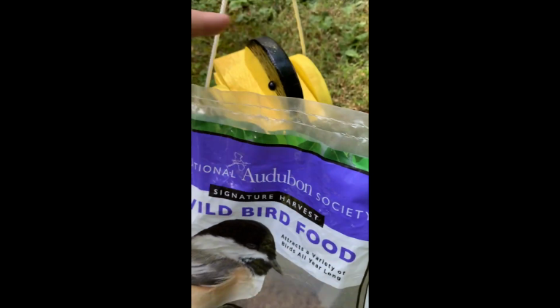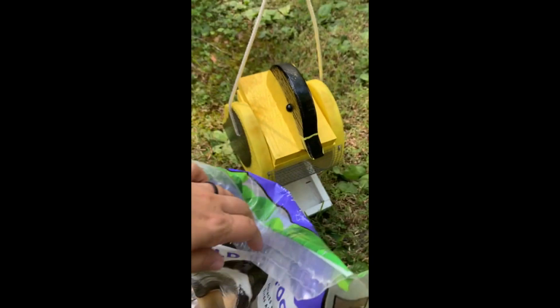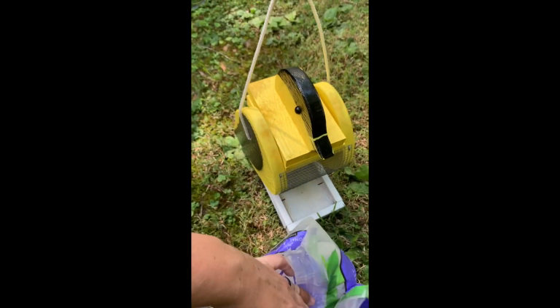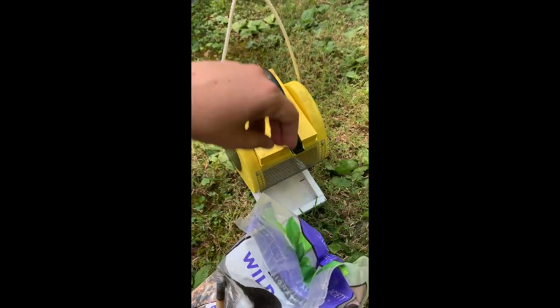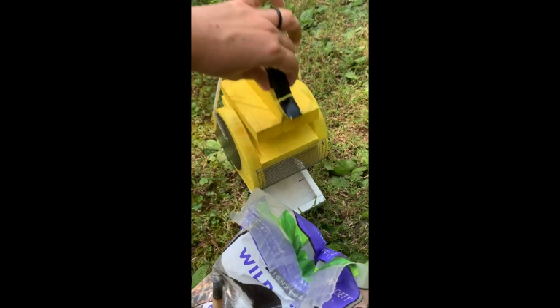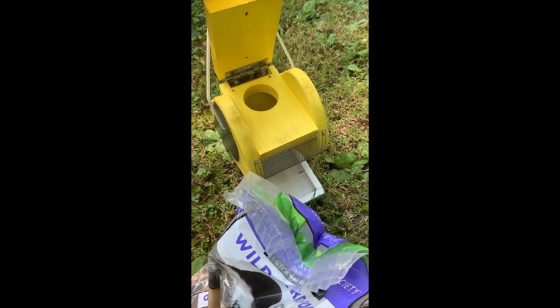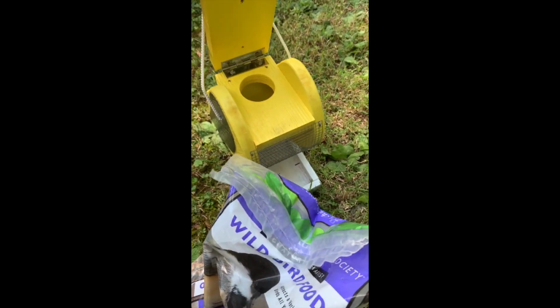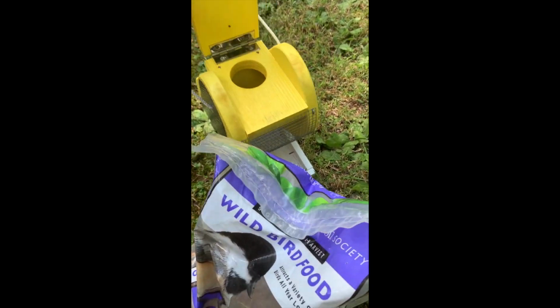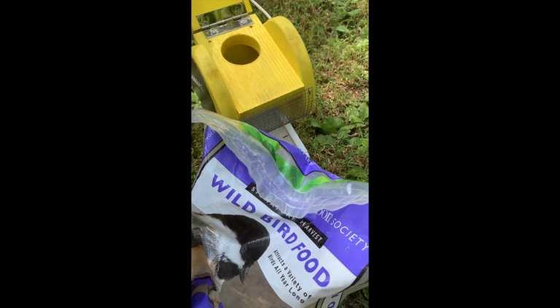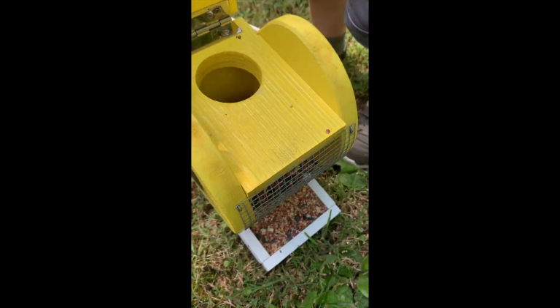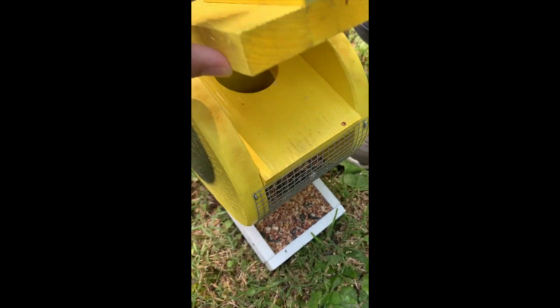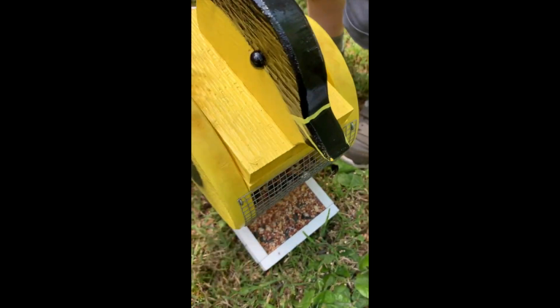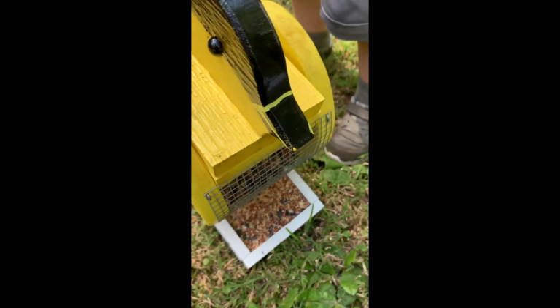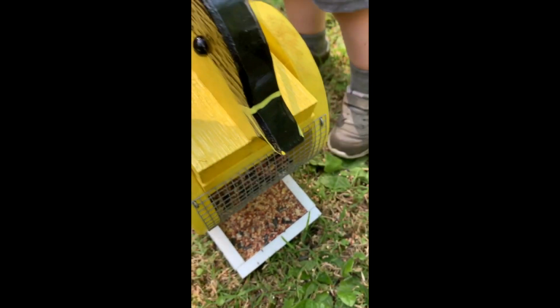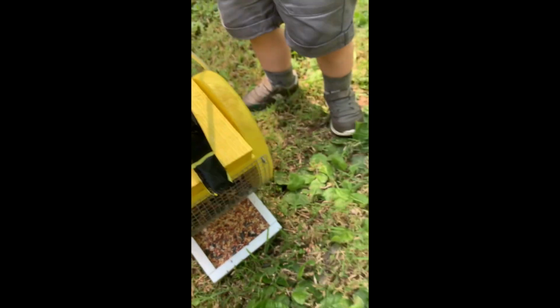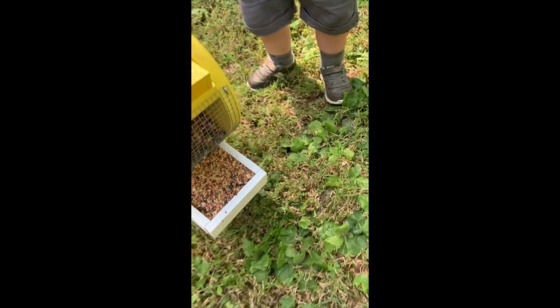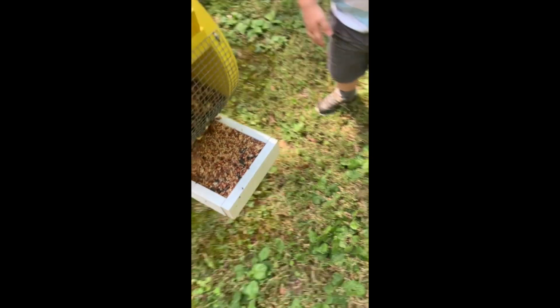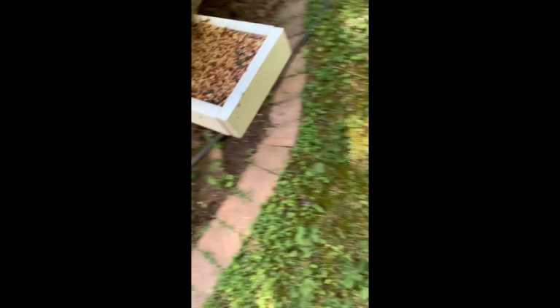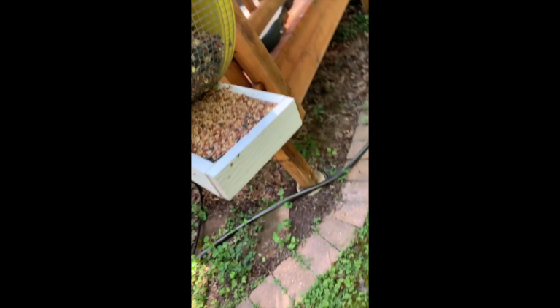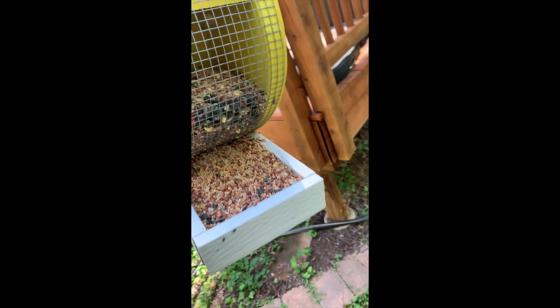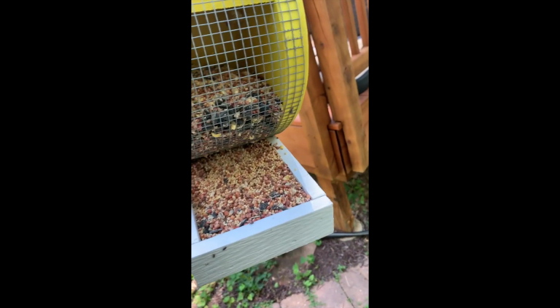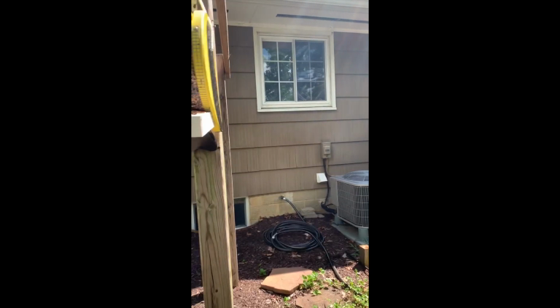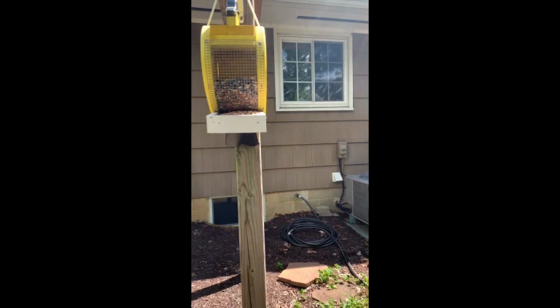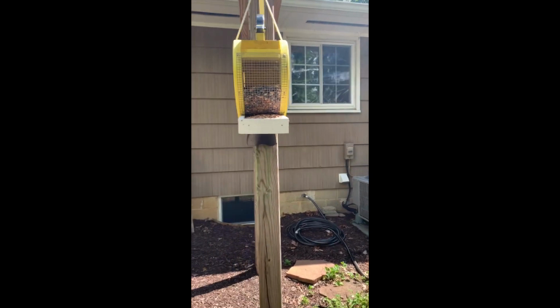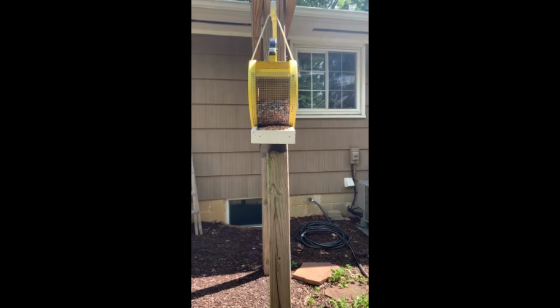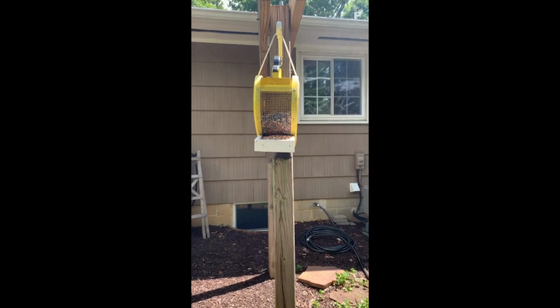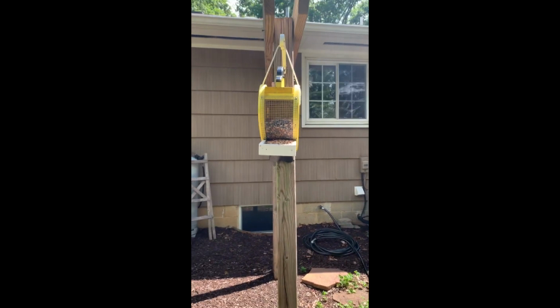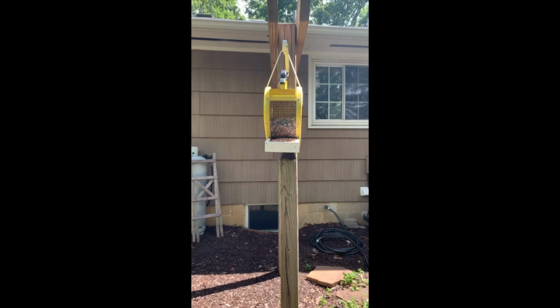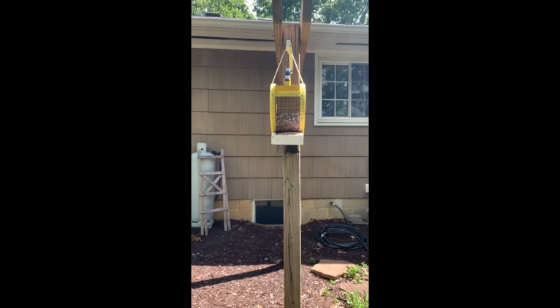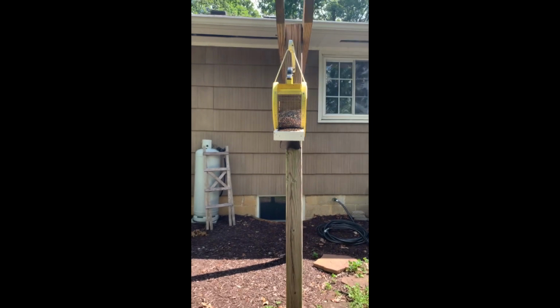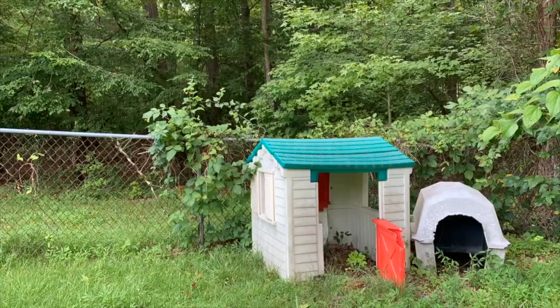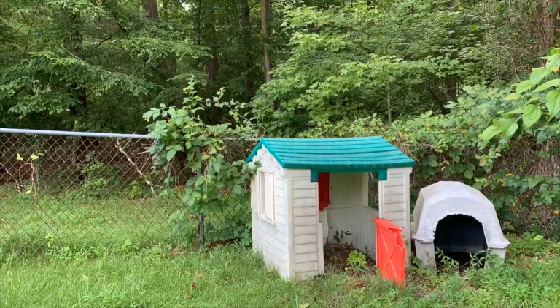Here I am filling up a bird feeder, hoping to attract some birds to this area.